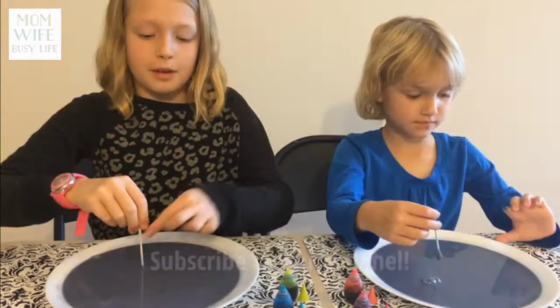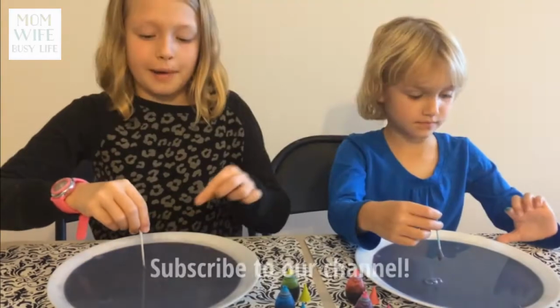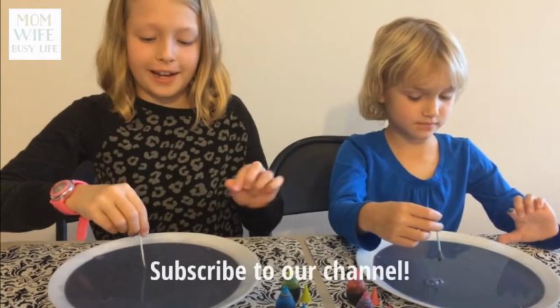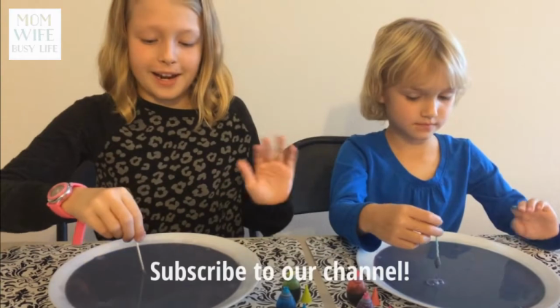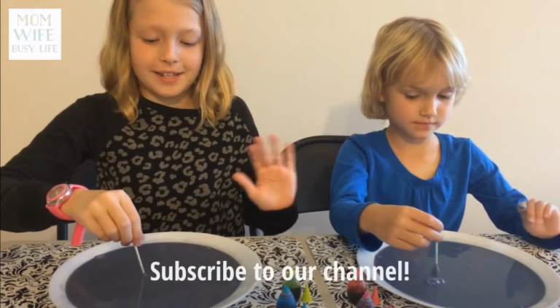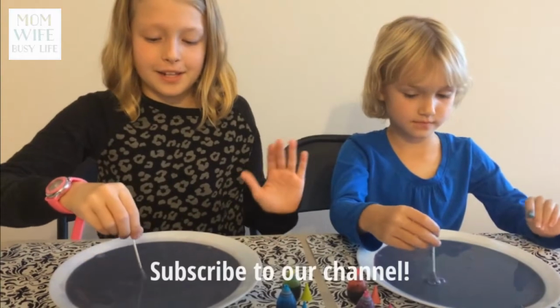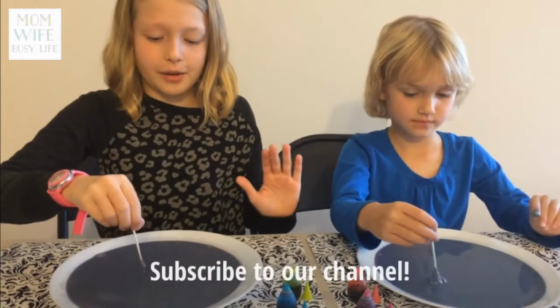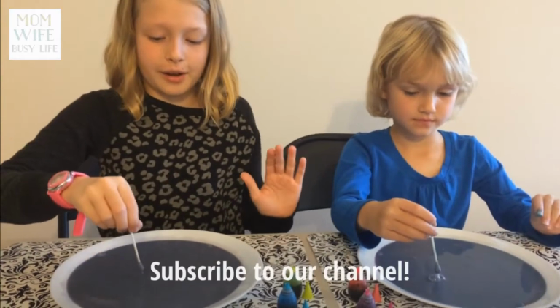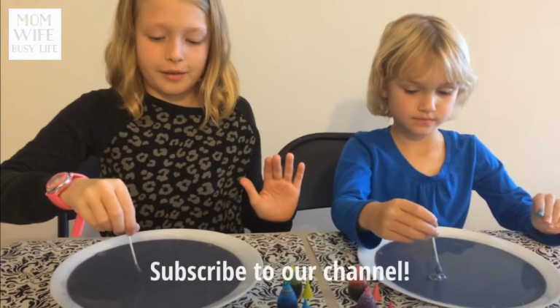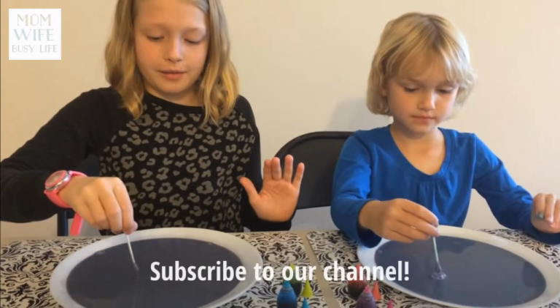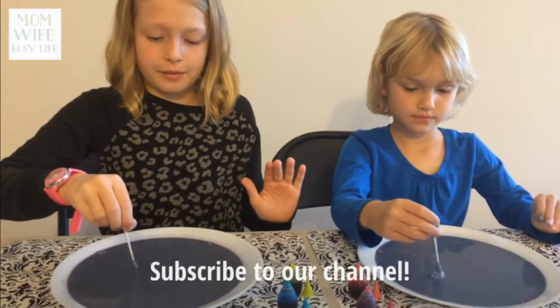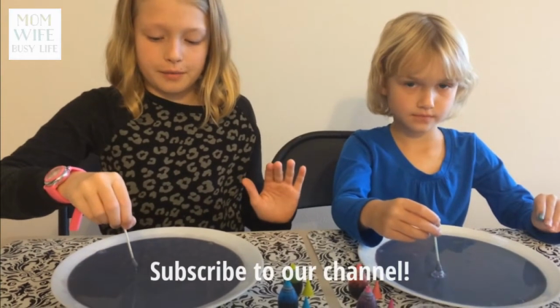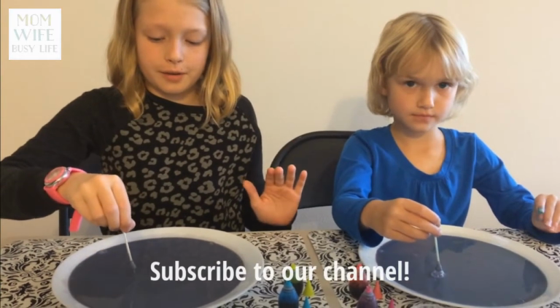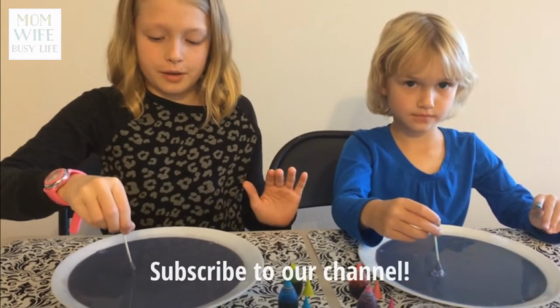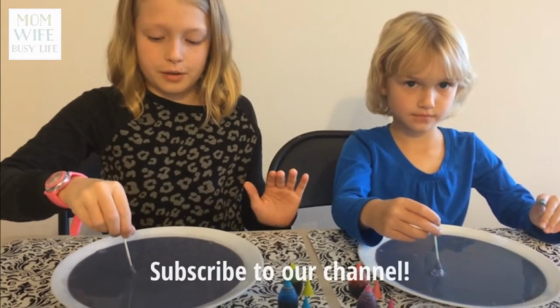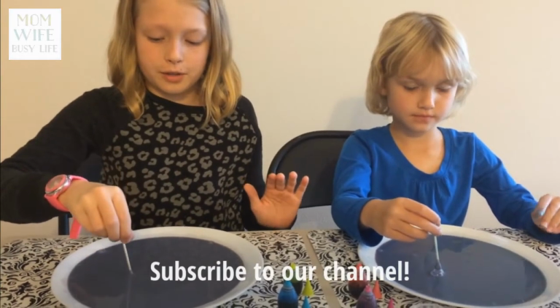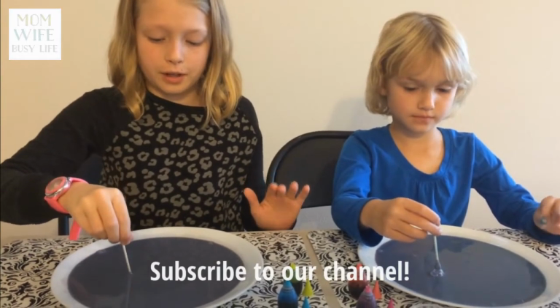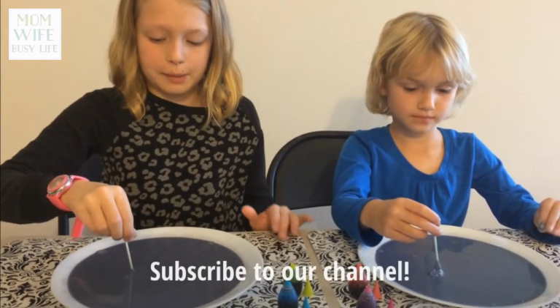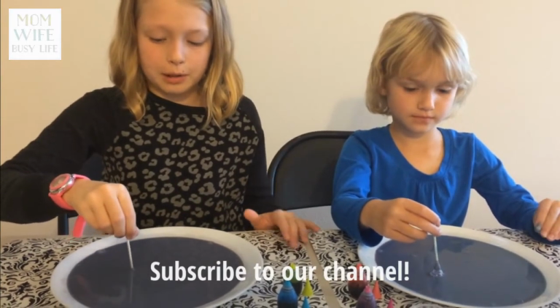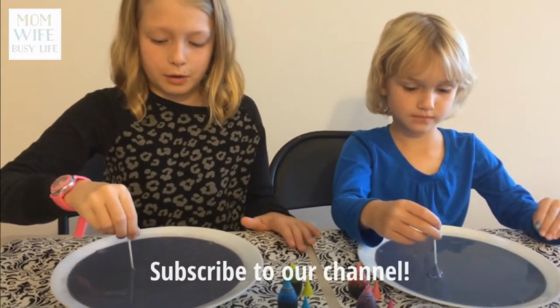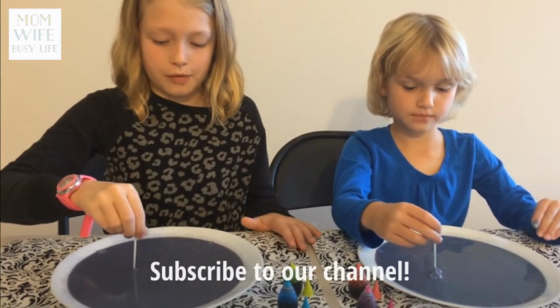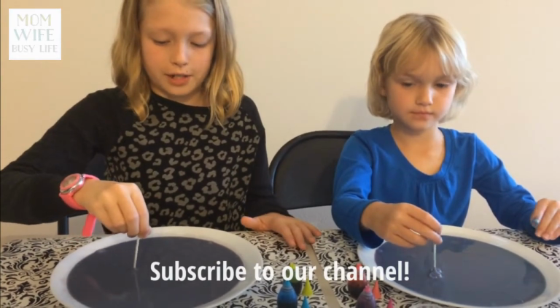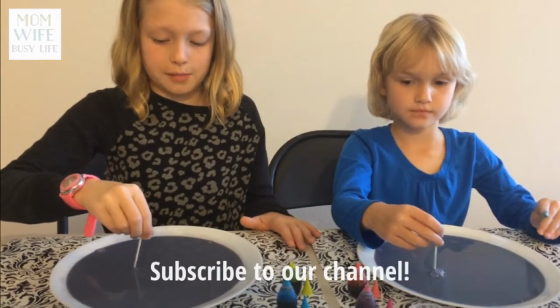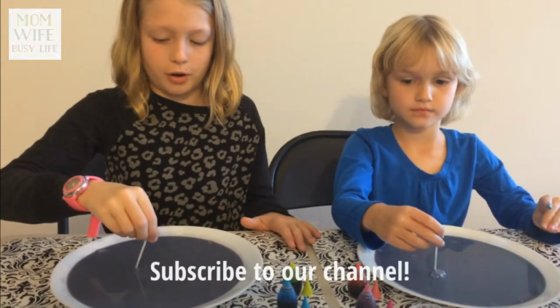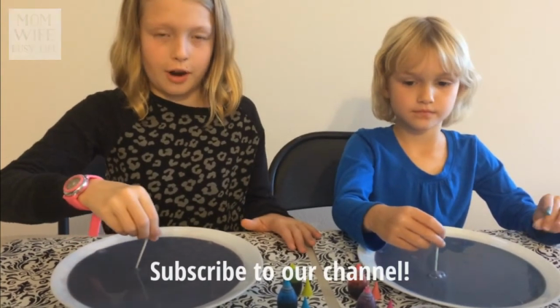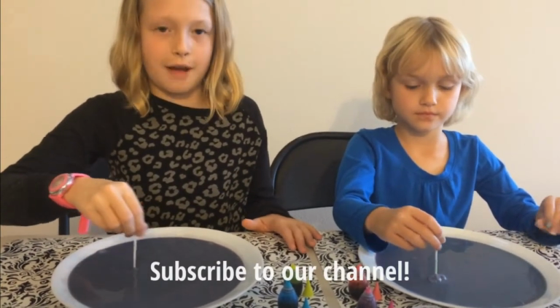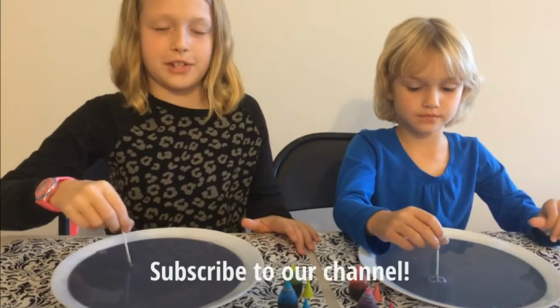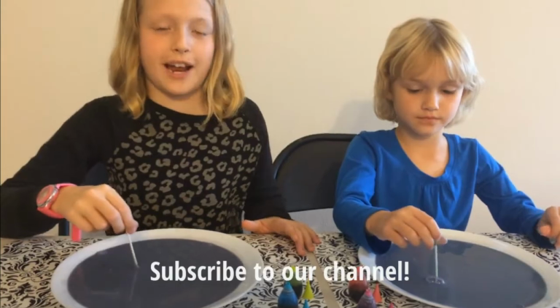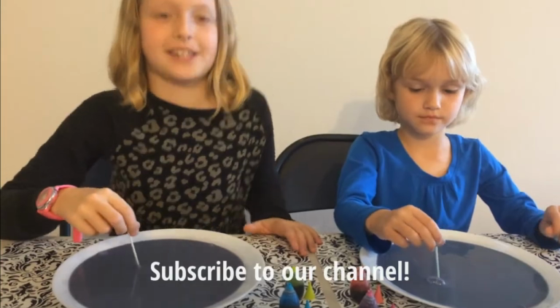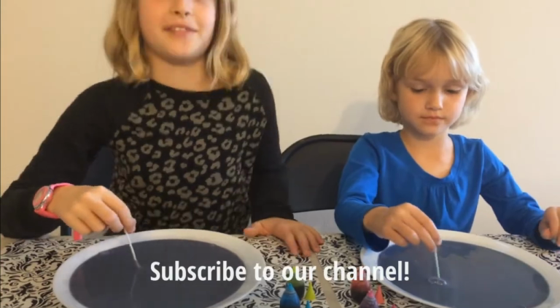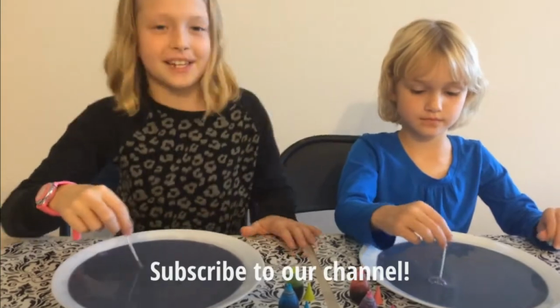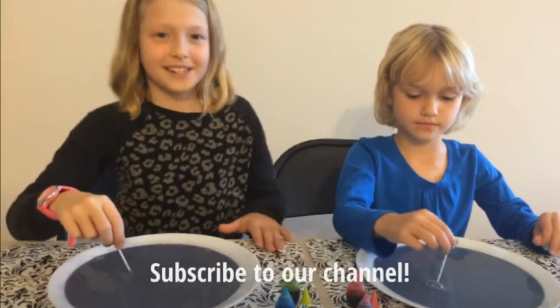Bye guys. You can go to the link below to find some more crafts and activities. Thanks.